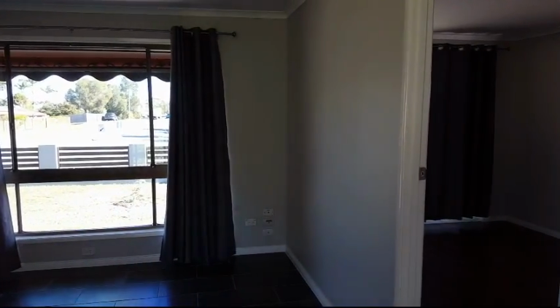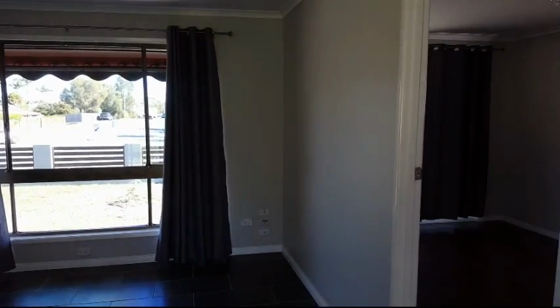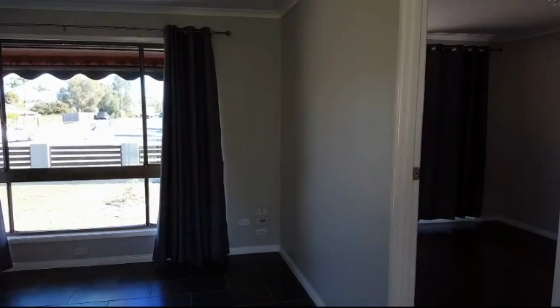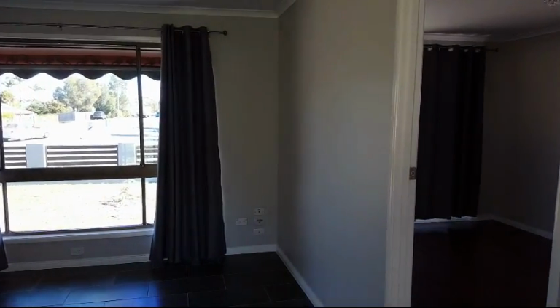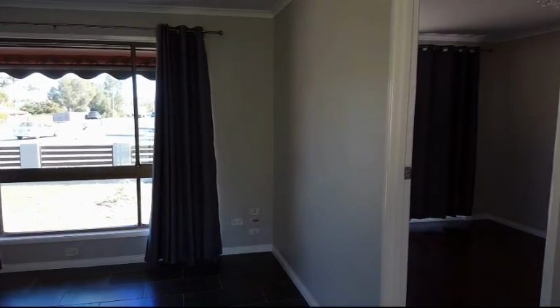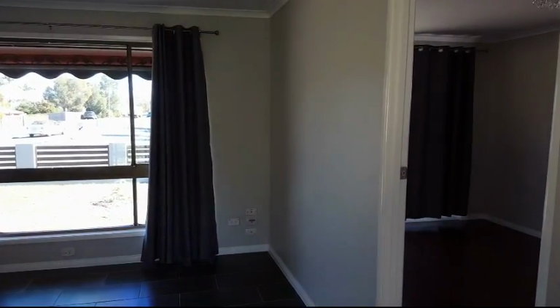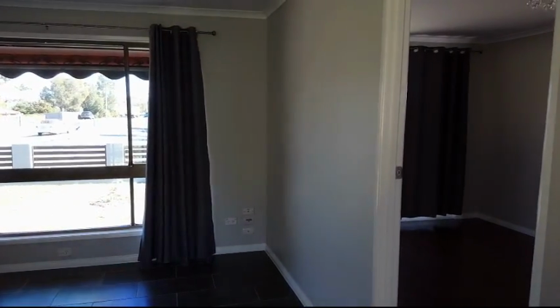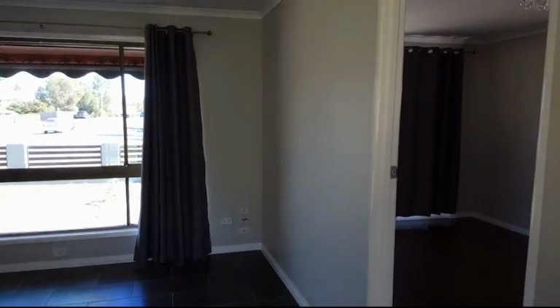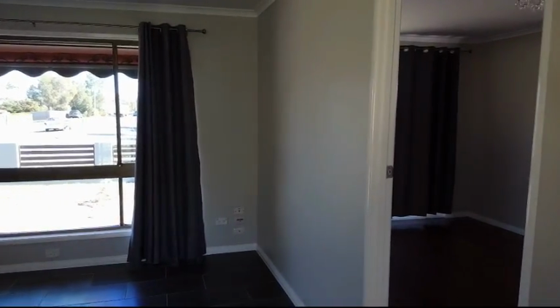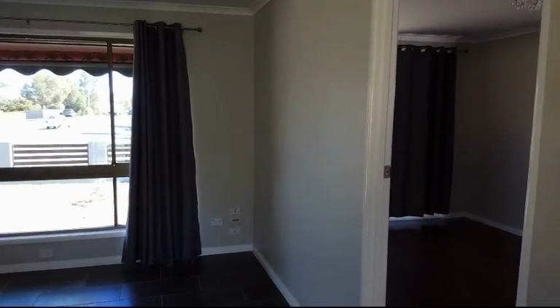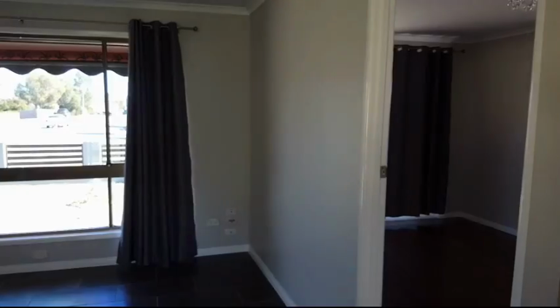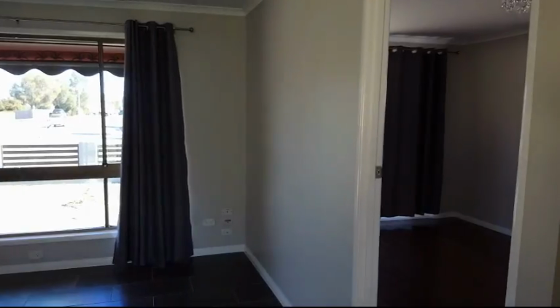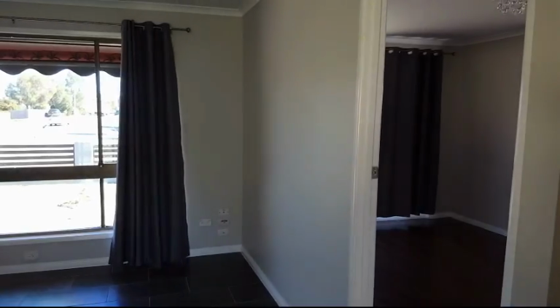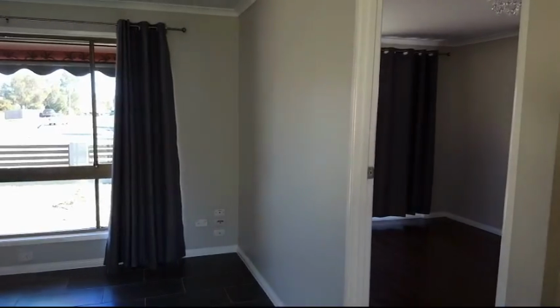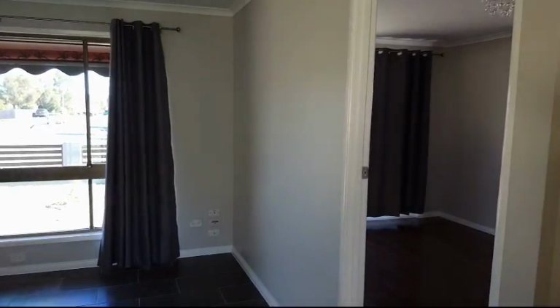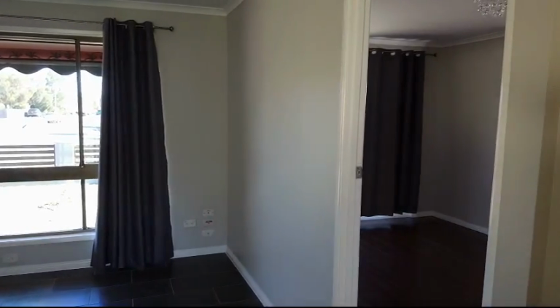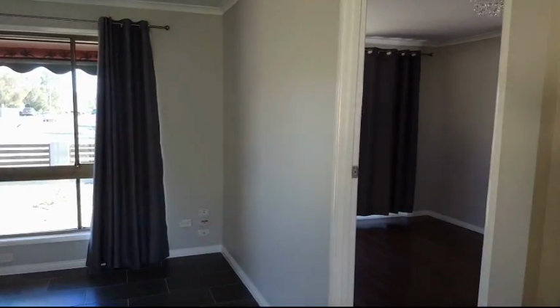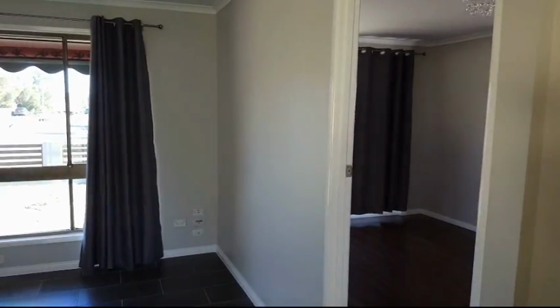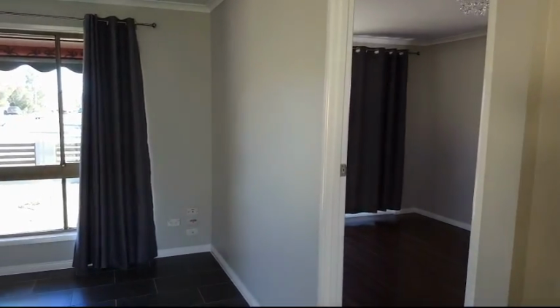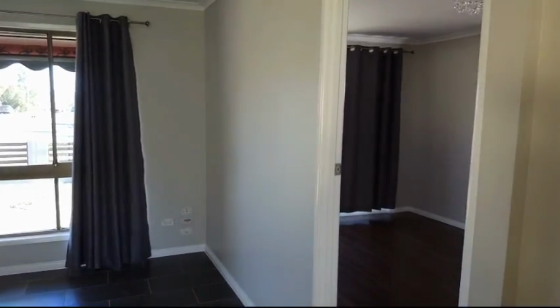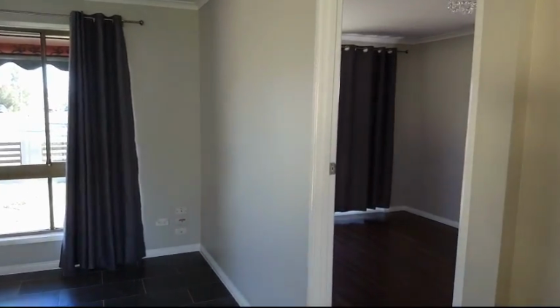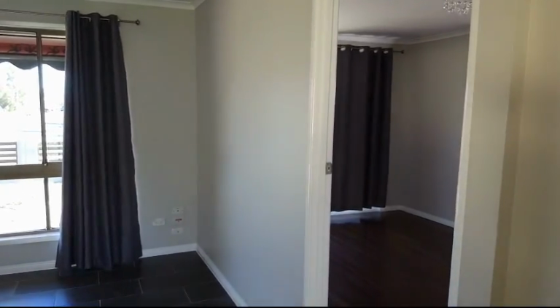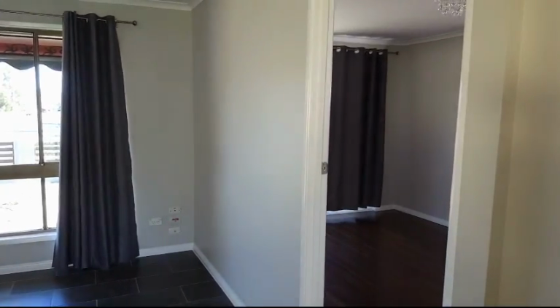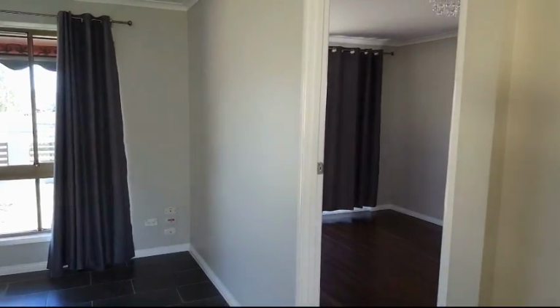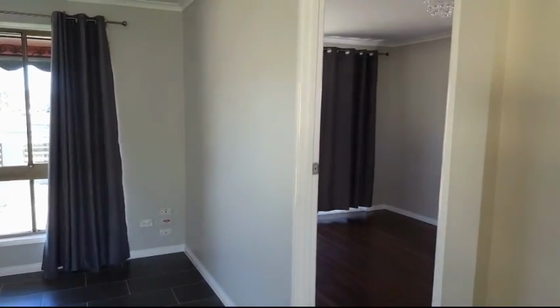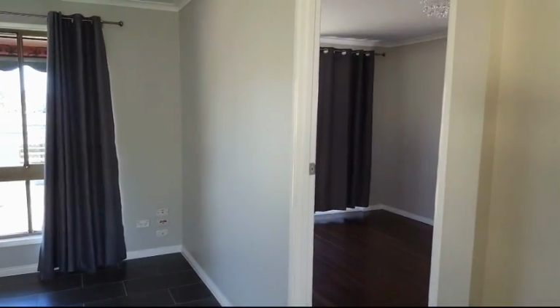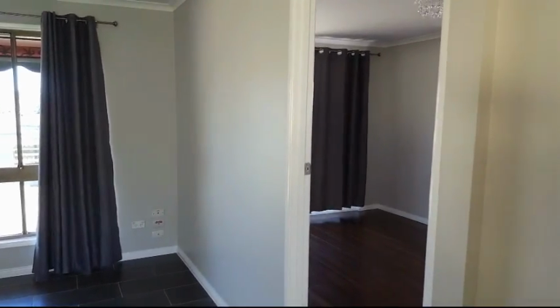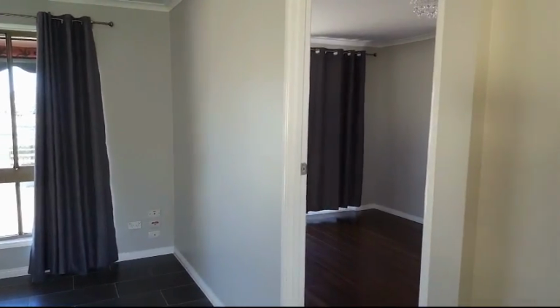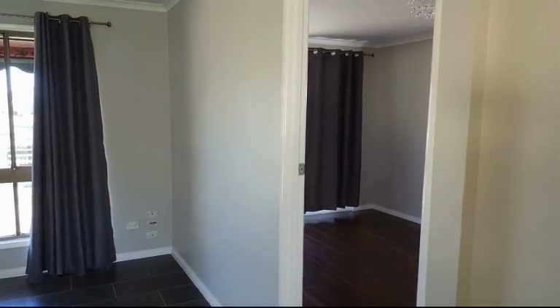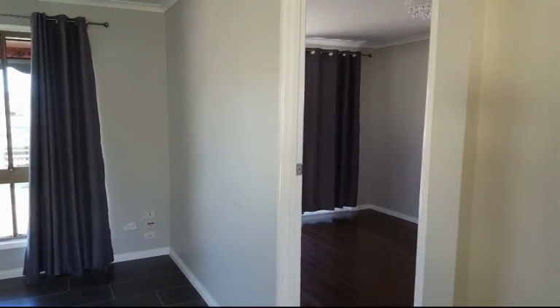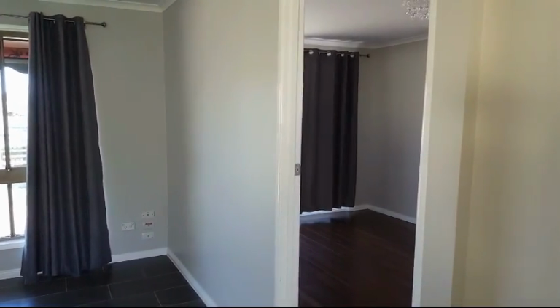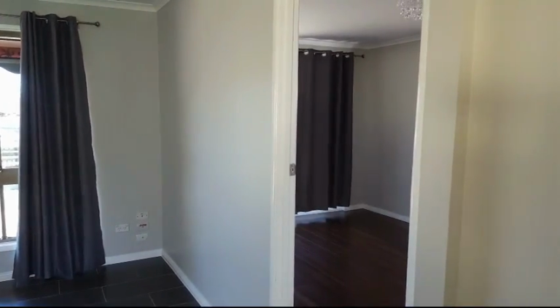As we come around here we're just looking into the entrance into the main bedroom, which has the ensuite attached to it and we'll have a look at that shortly.